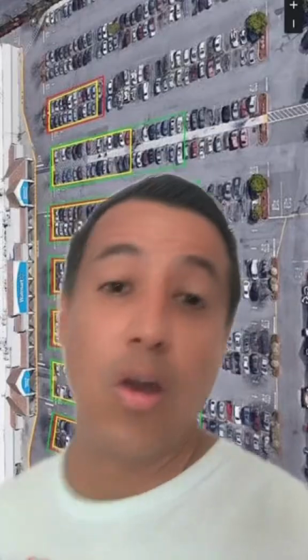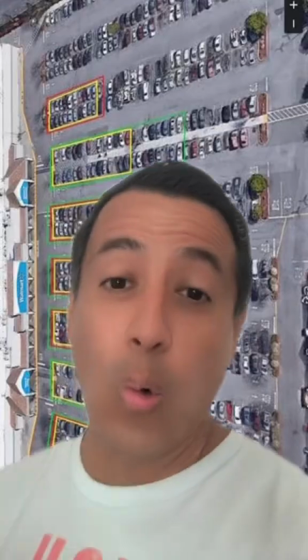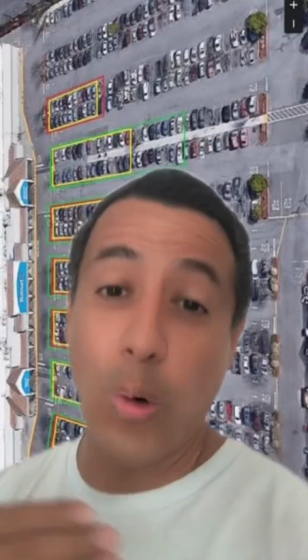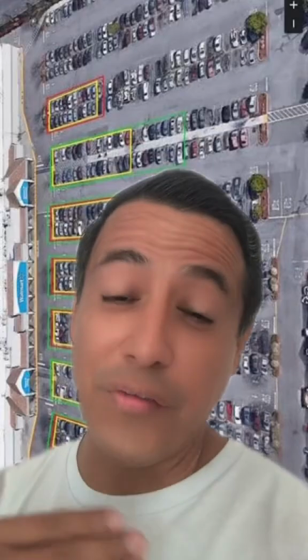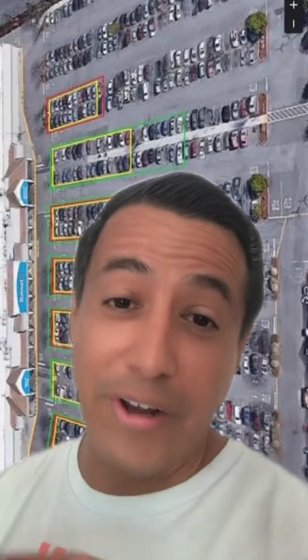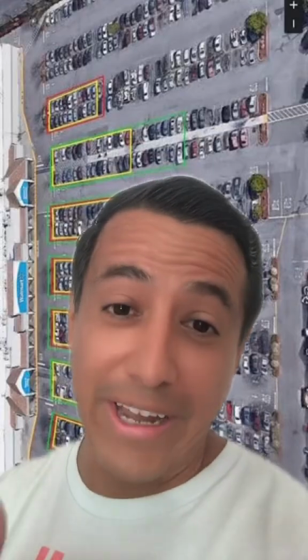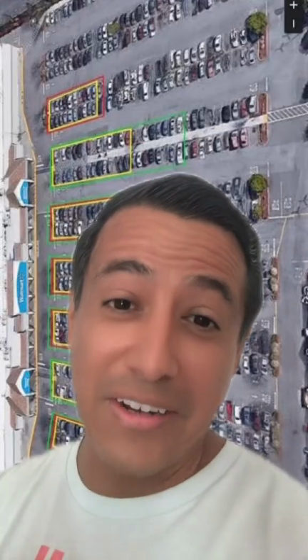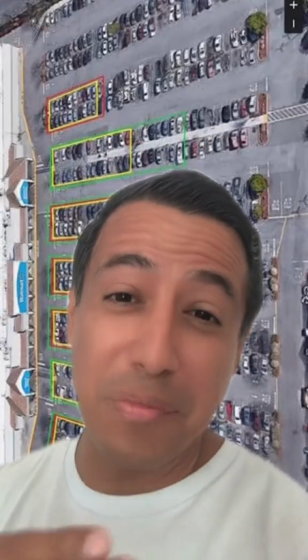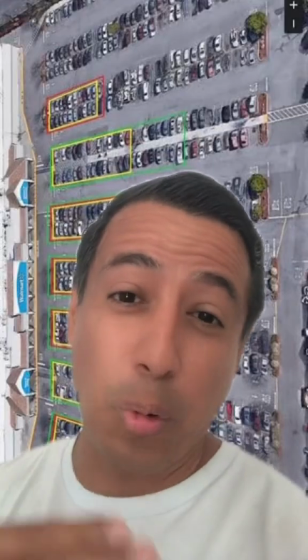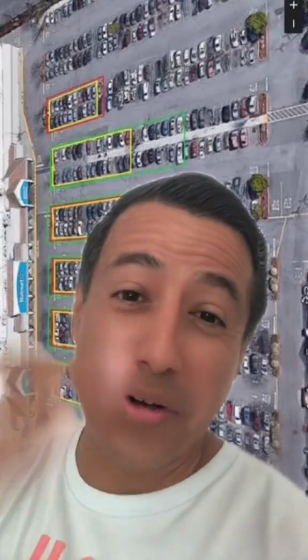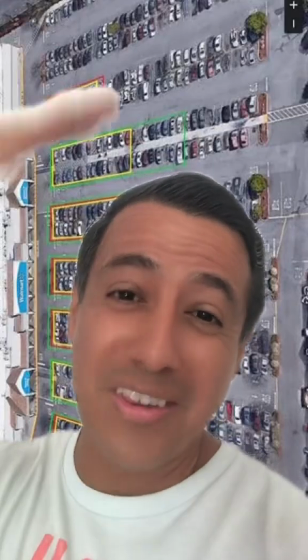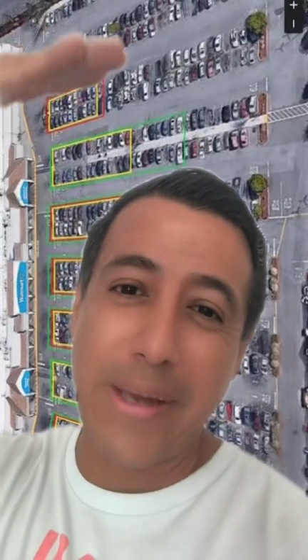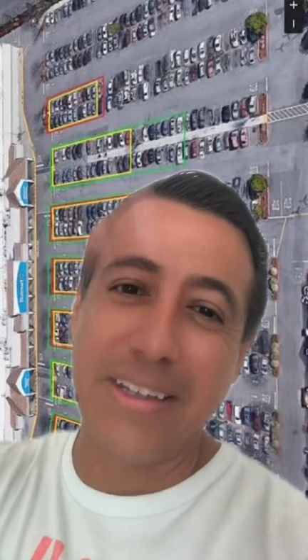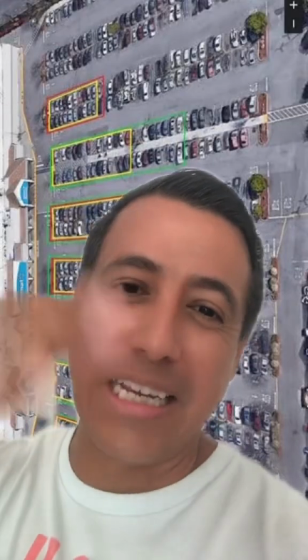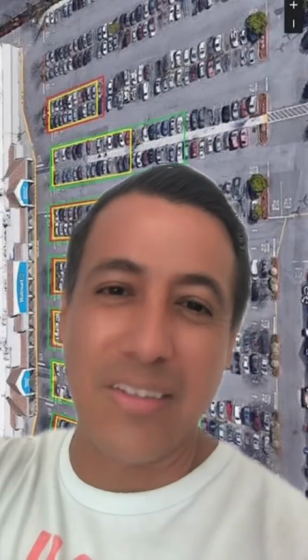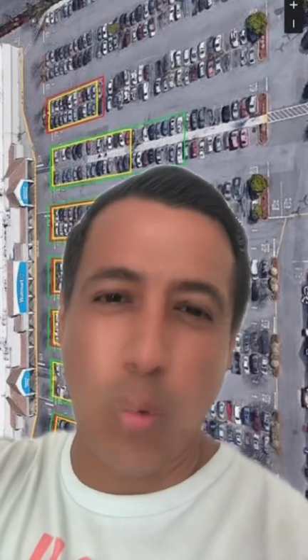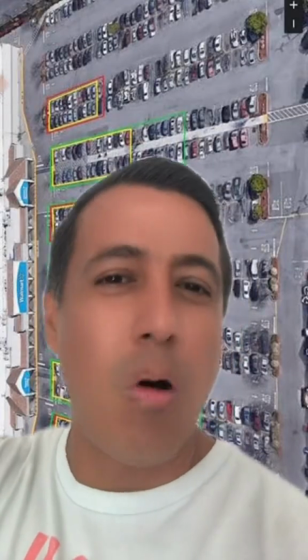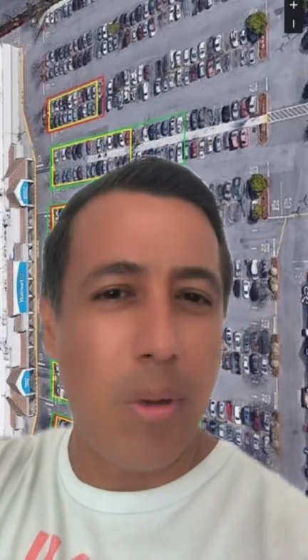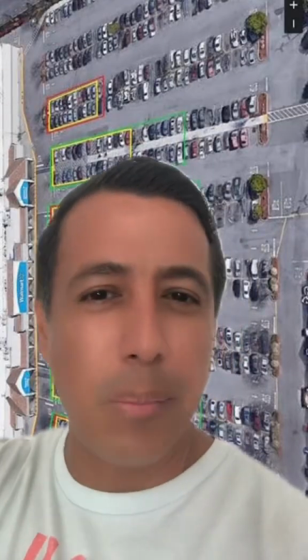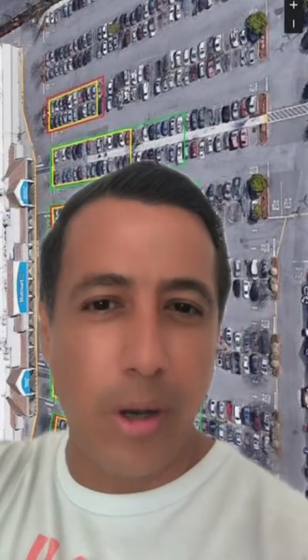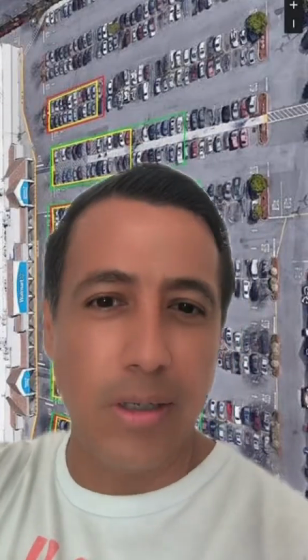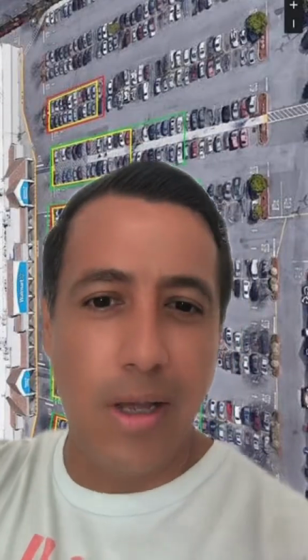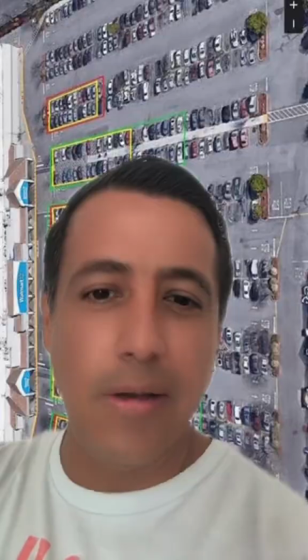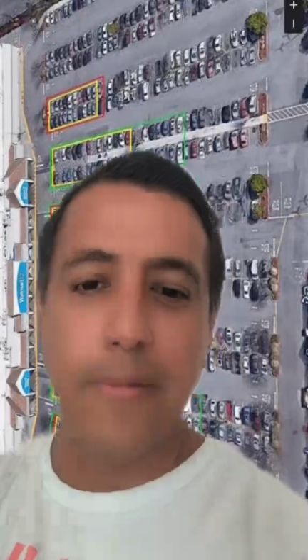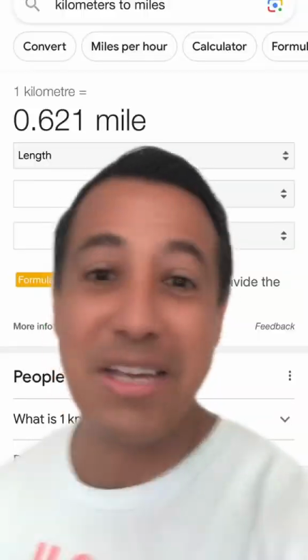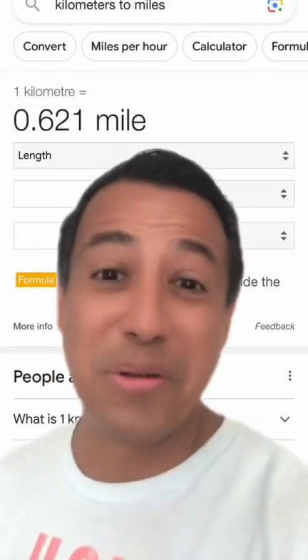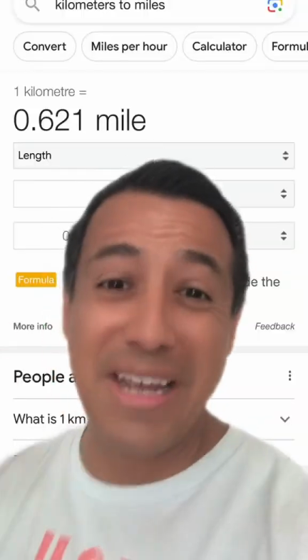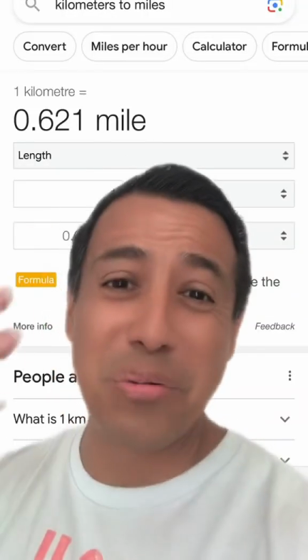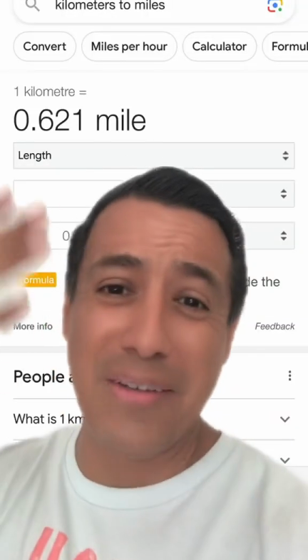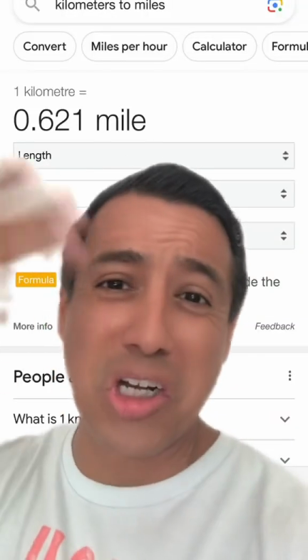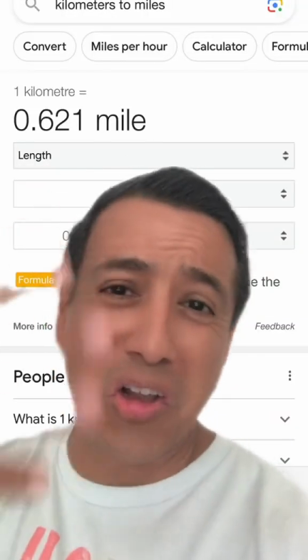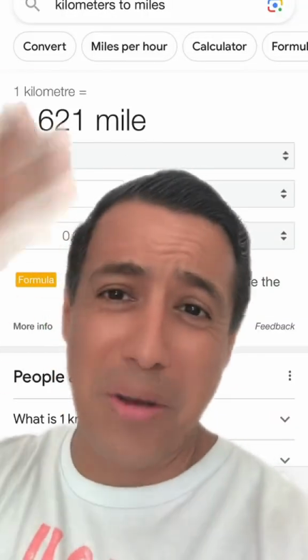Or if you're not into sports, it's about the length of a Walmart parking lot. So next we have a kilometer.